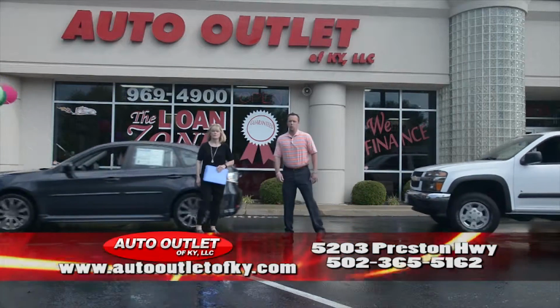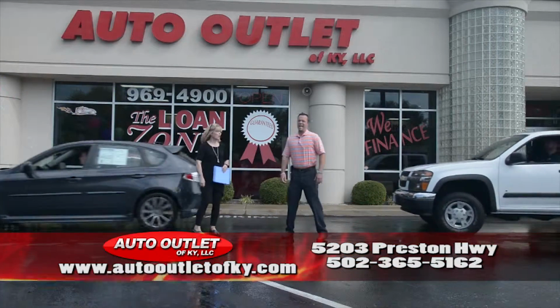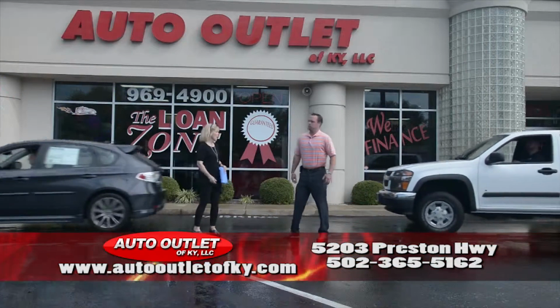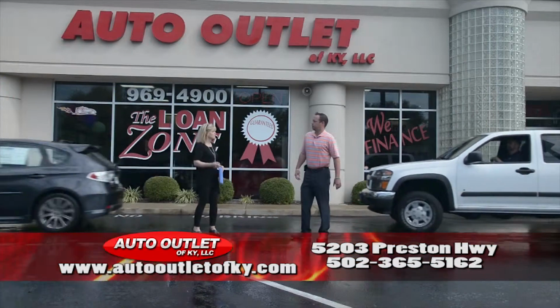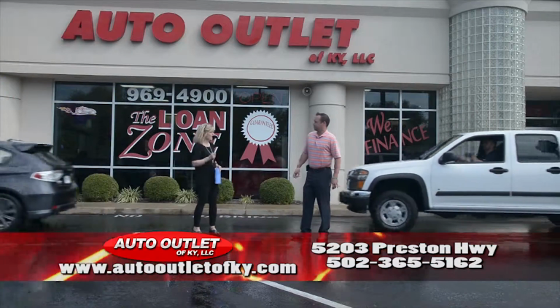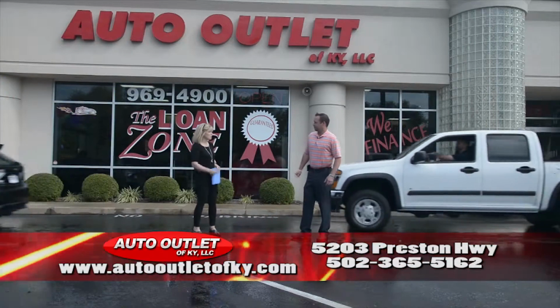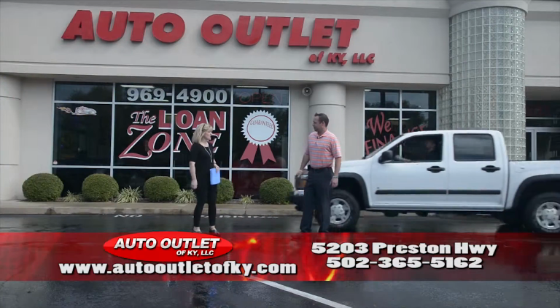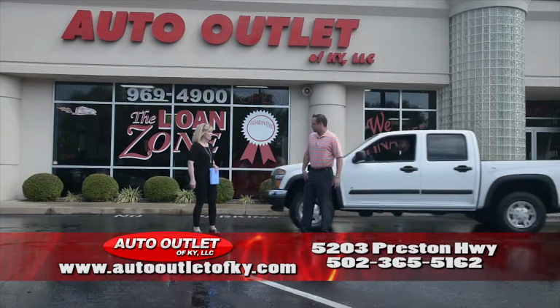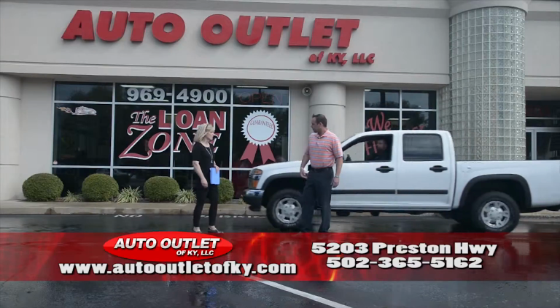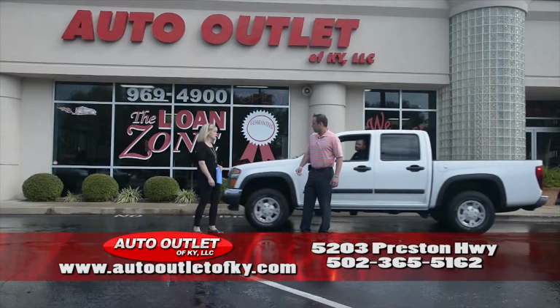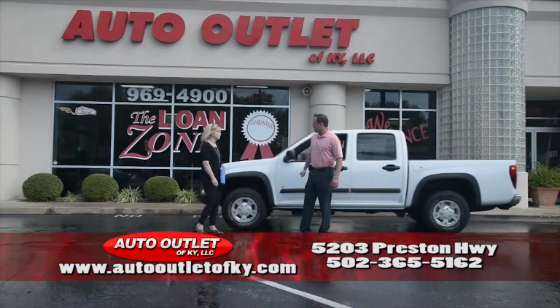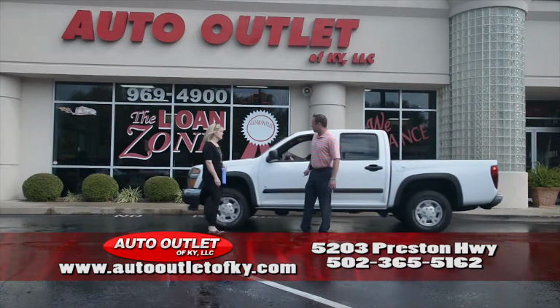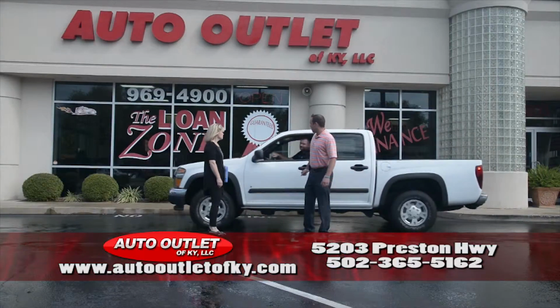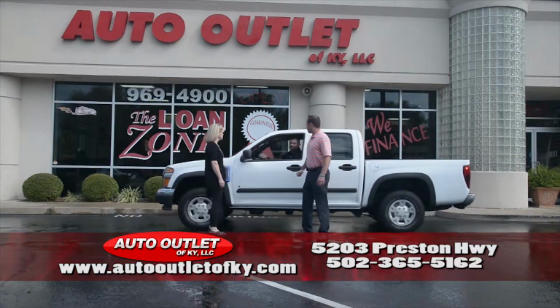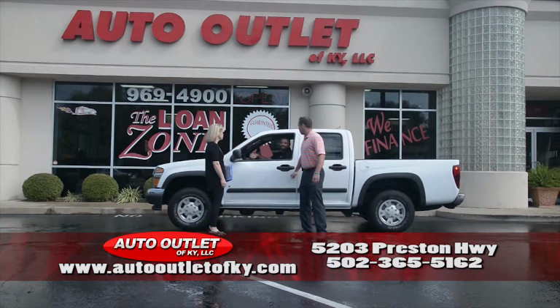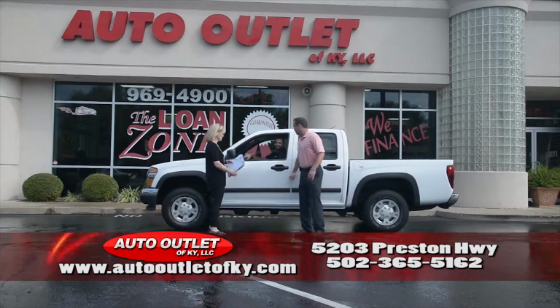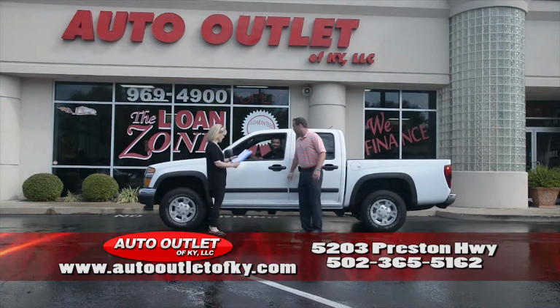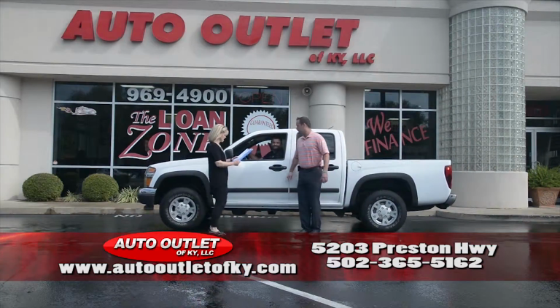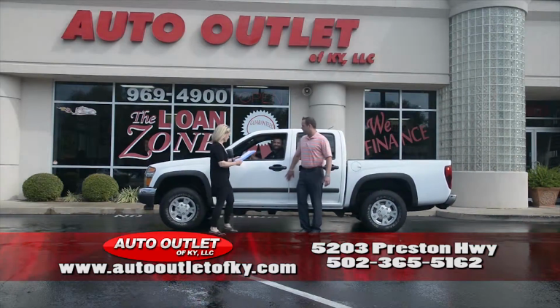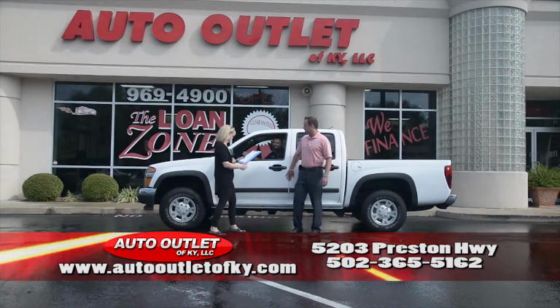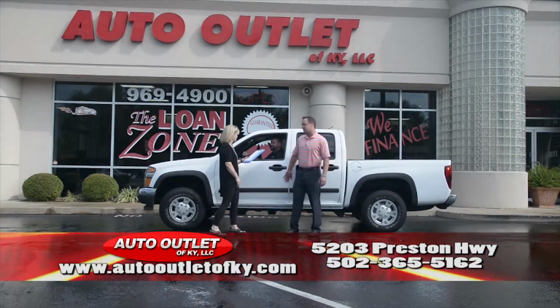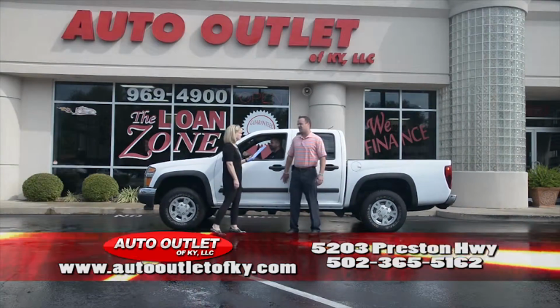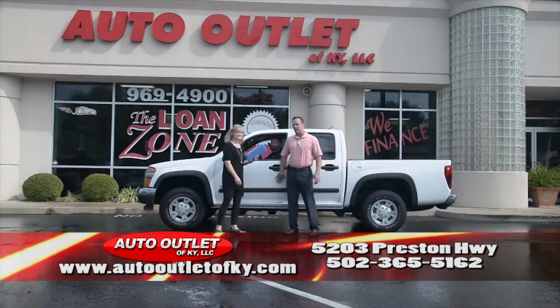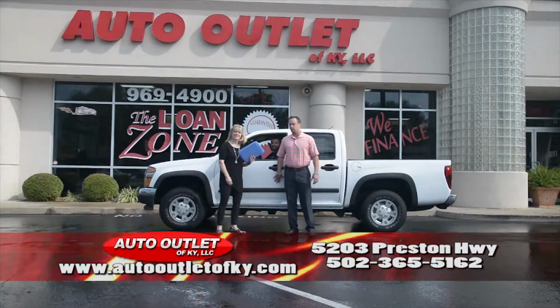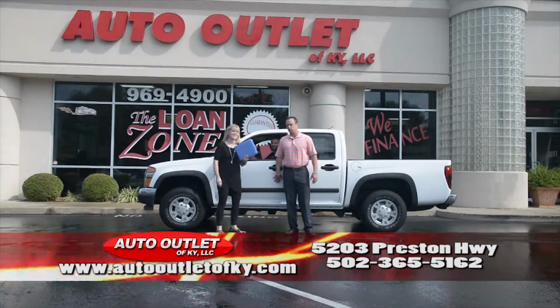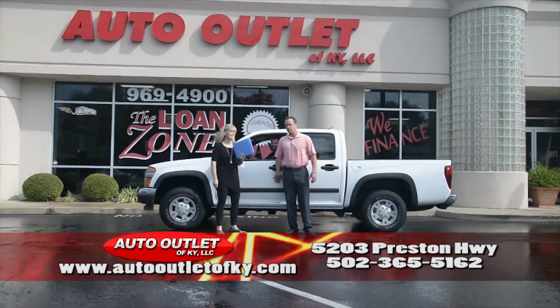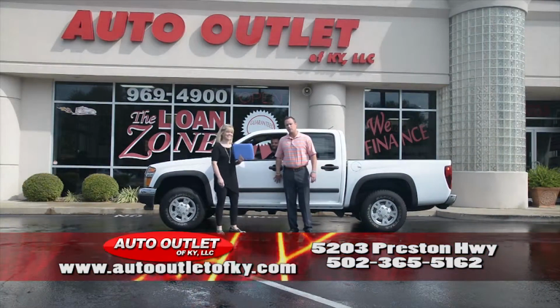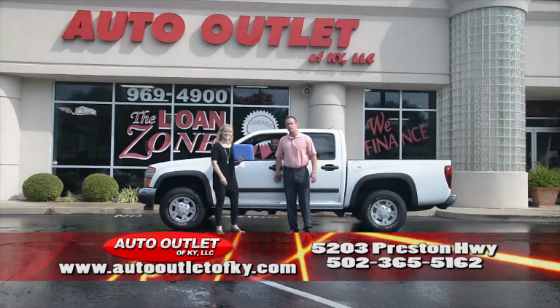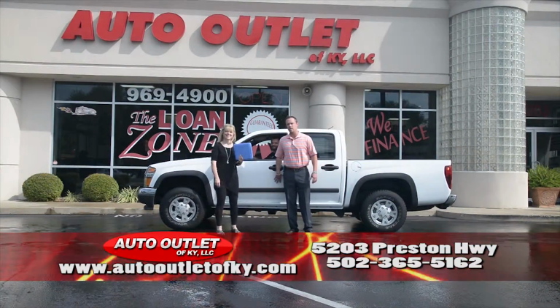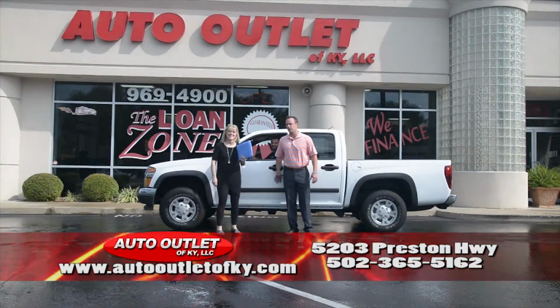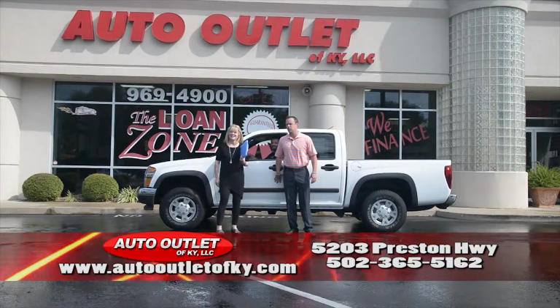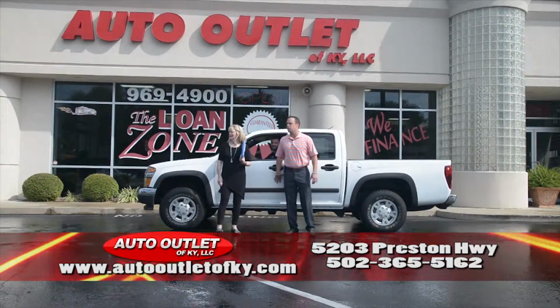Cody always lands in those kind of cars, doesn't he? Cody is very good — picks and chooses, yes. Very, very sneaky. He's always been sneaky, ever since I've known him.